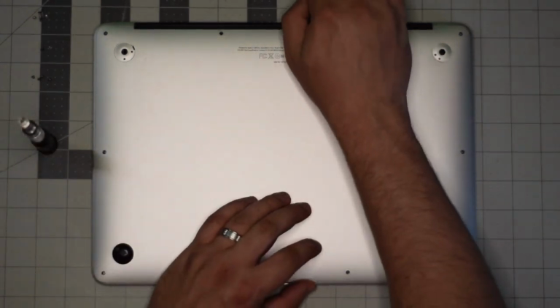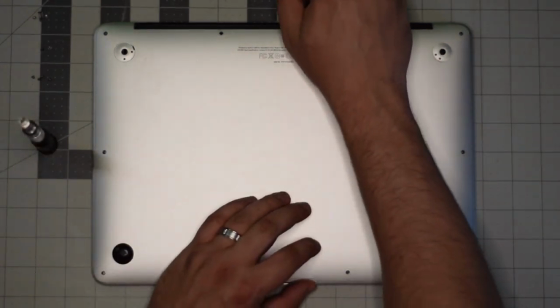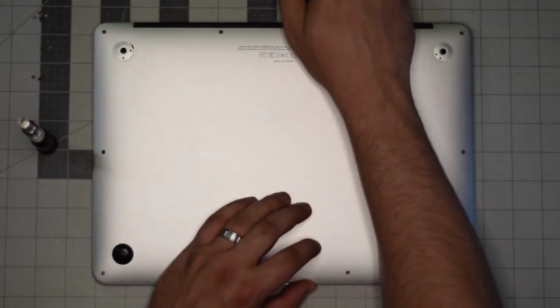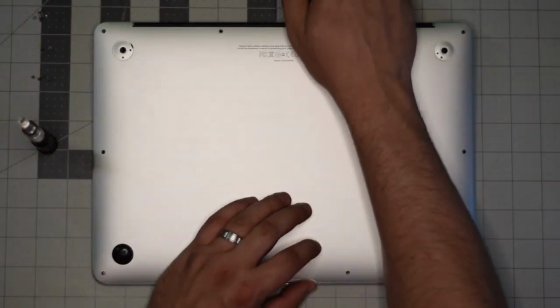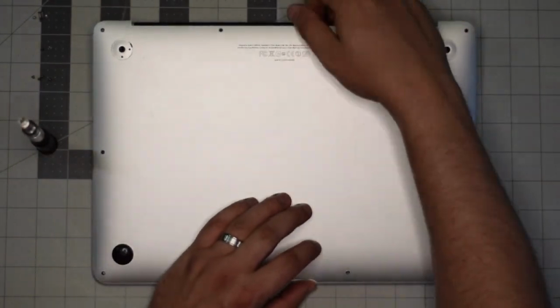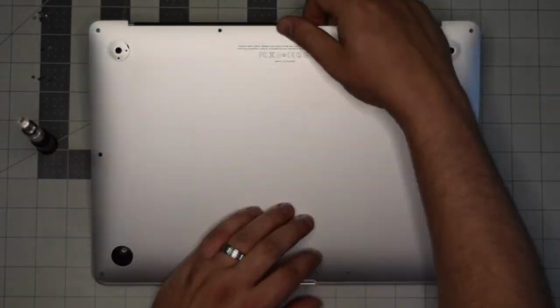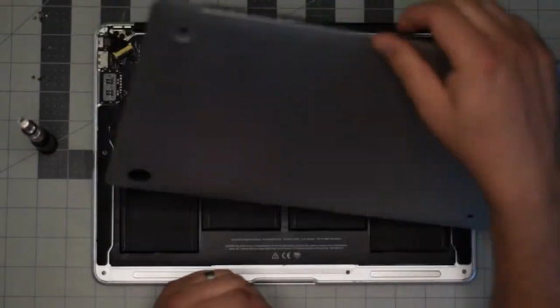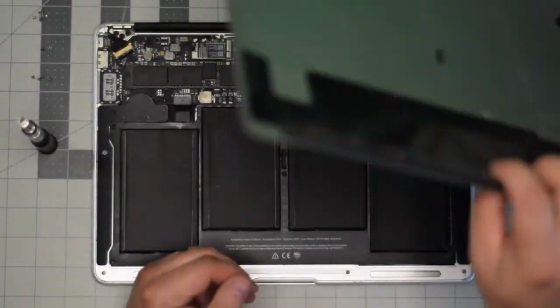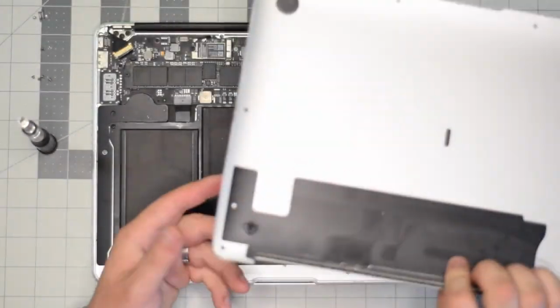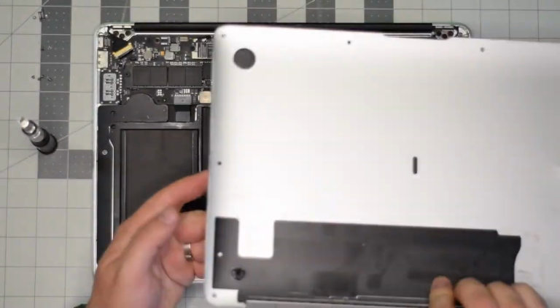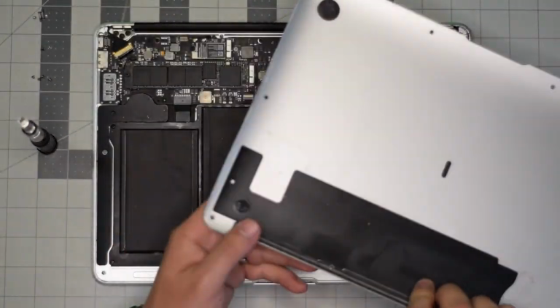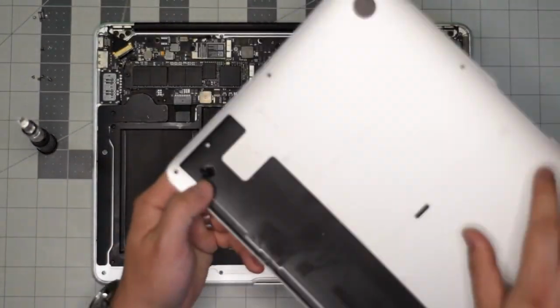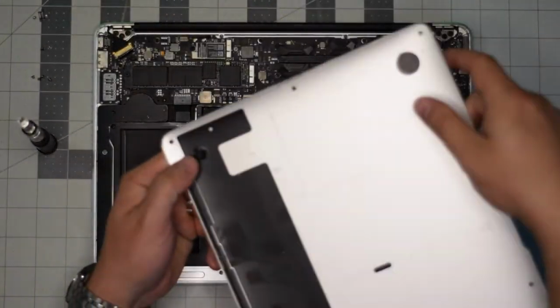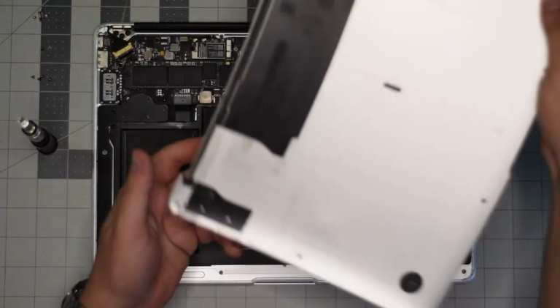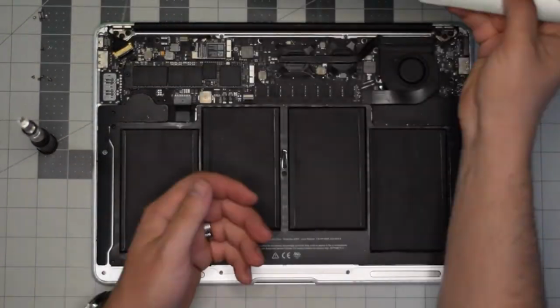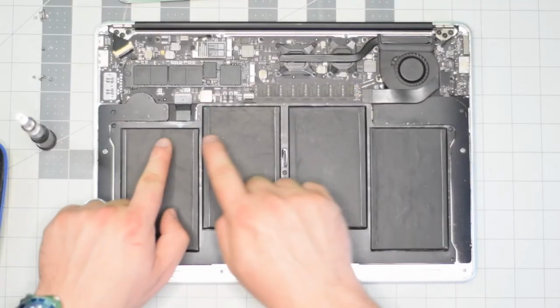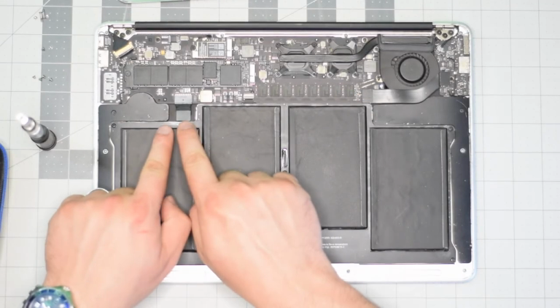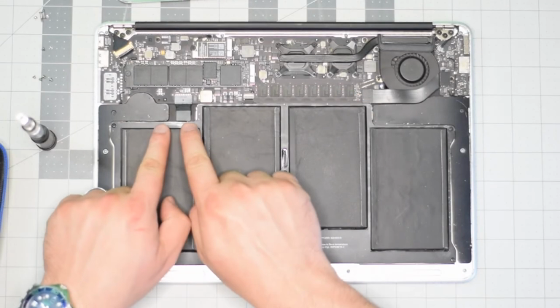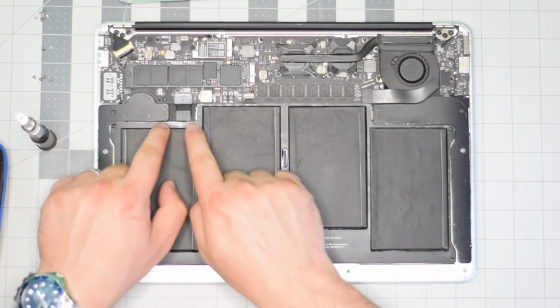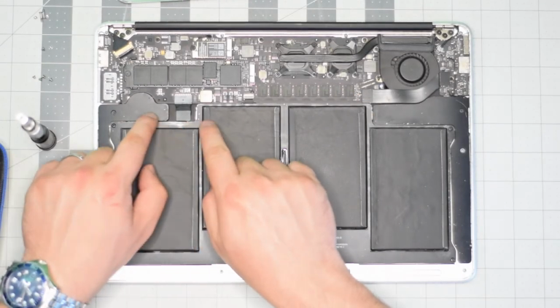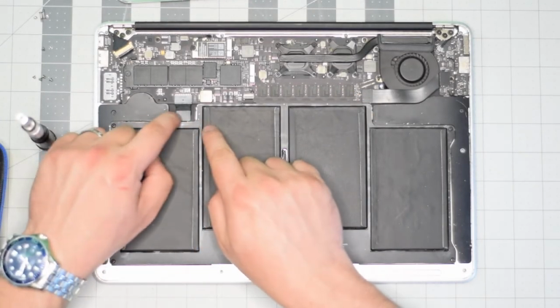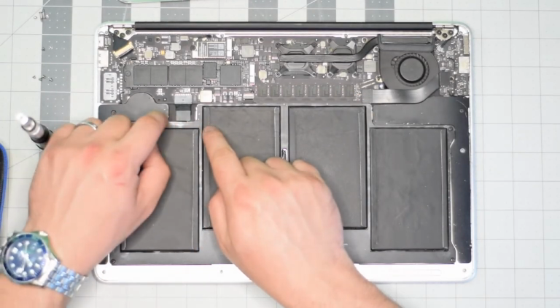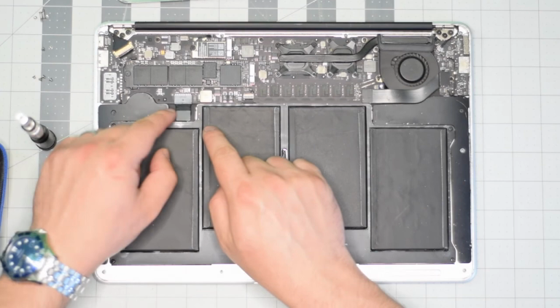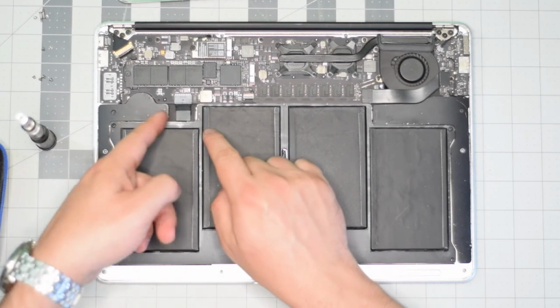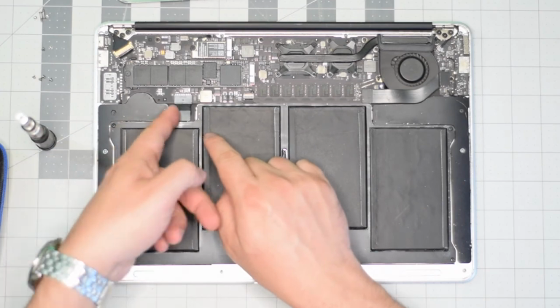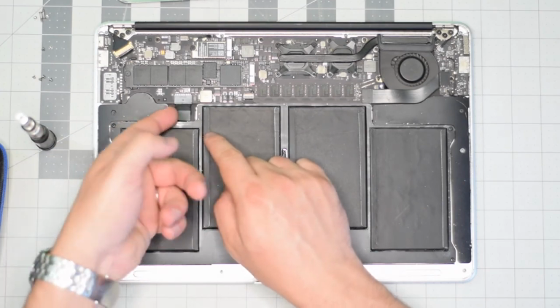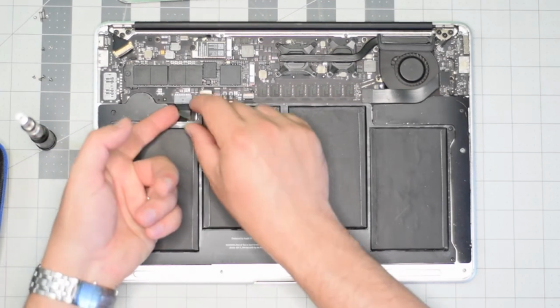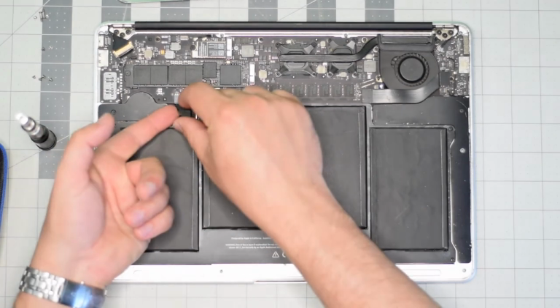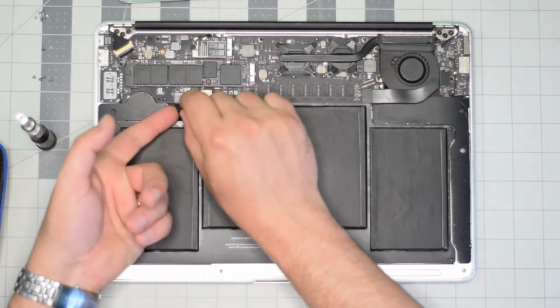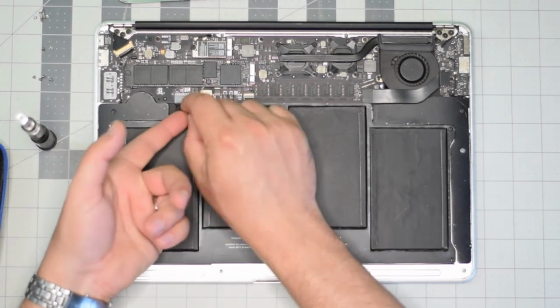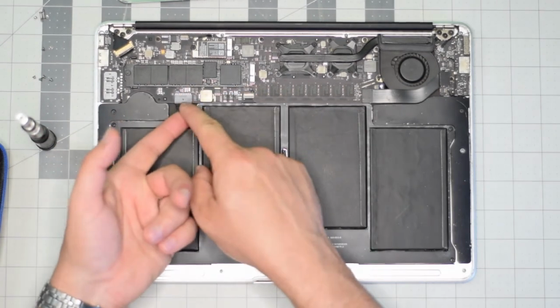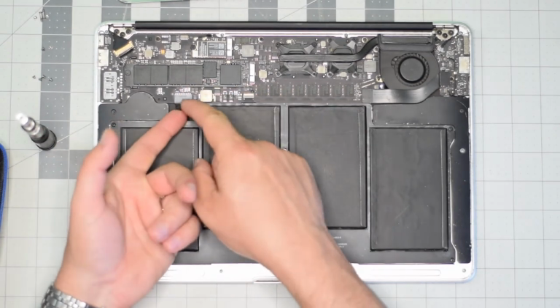With the screws out of the way, go ahead and gently lift up on the back panel and move it out of the way. Locate the battery connection, lift it by its tab, and wiggle it left to right as you pull on it to disconnect.